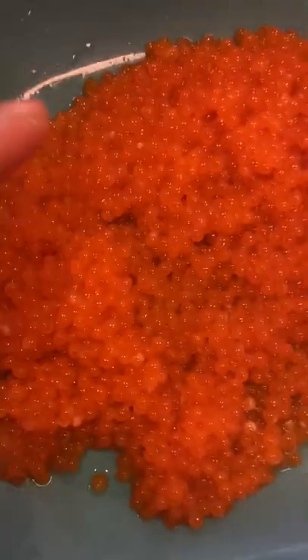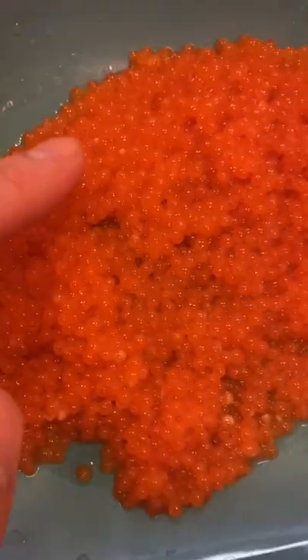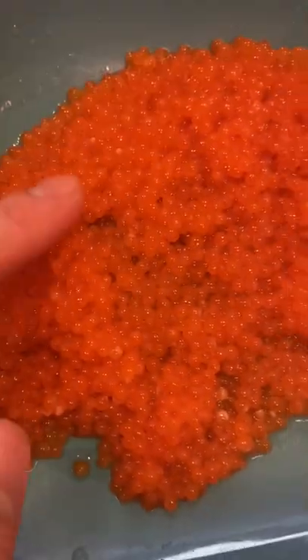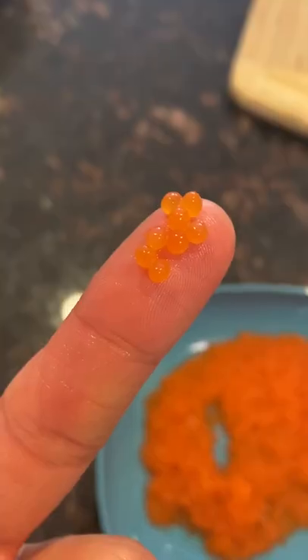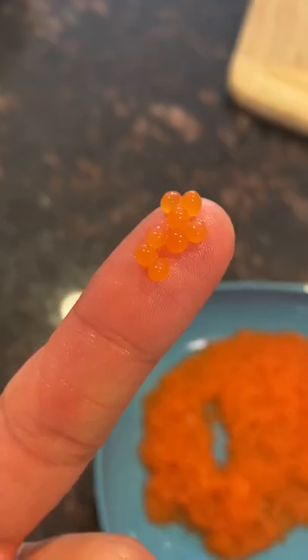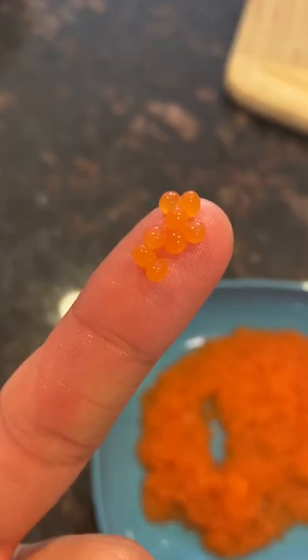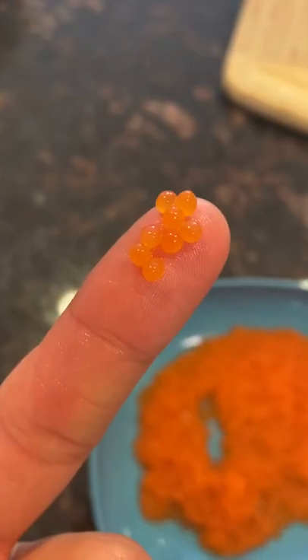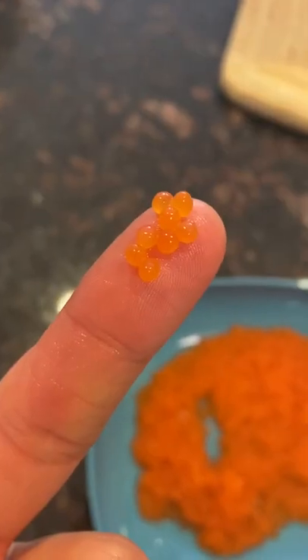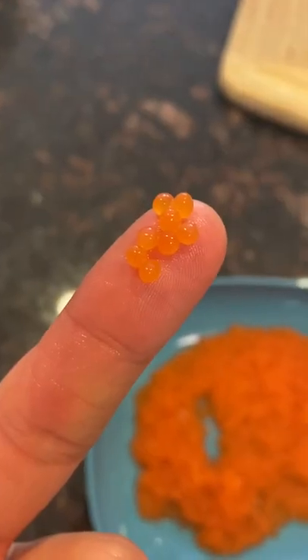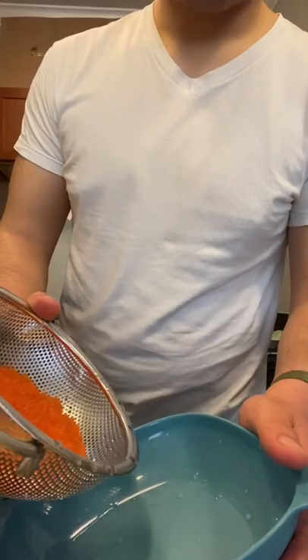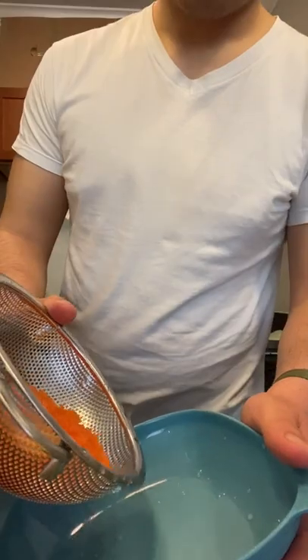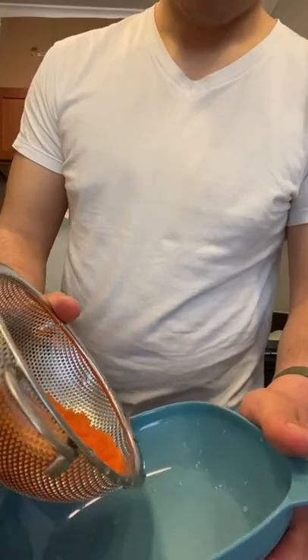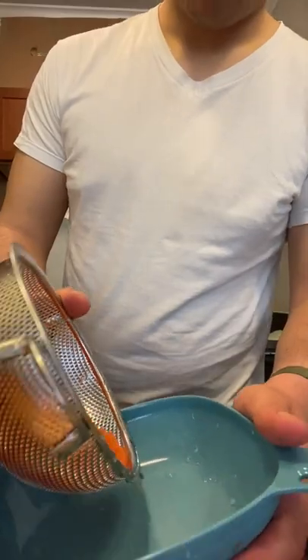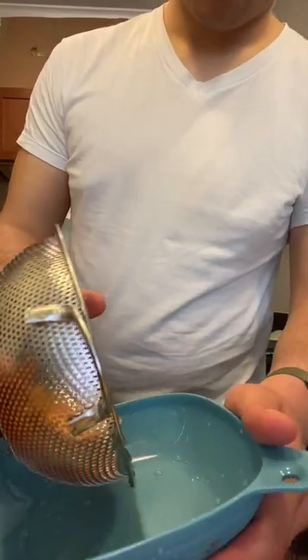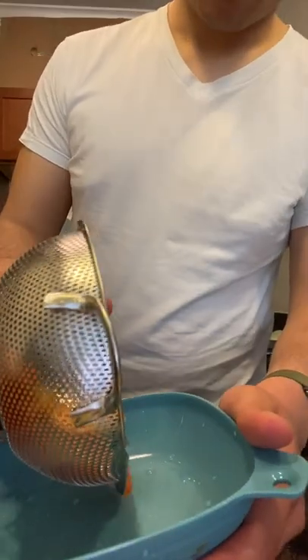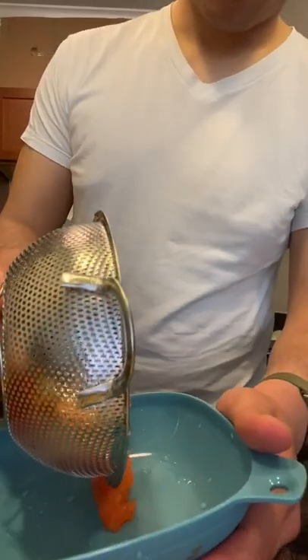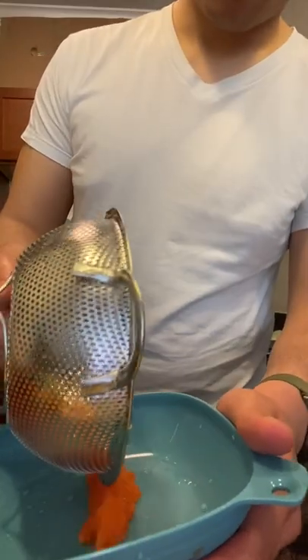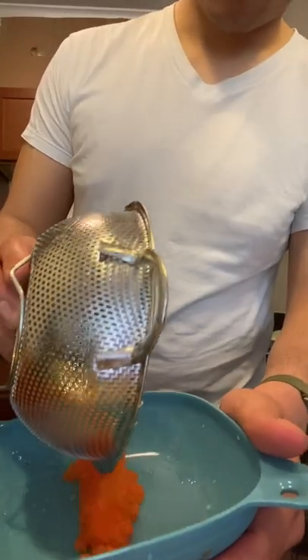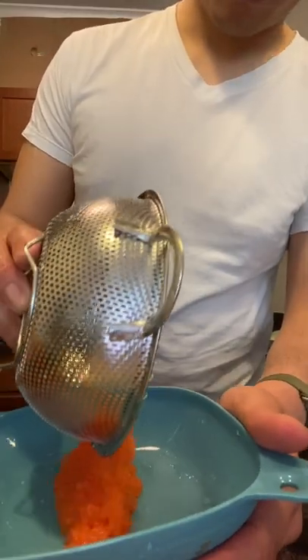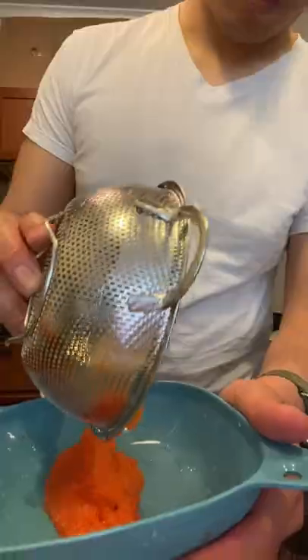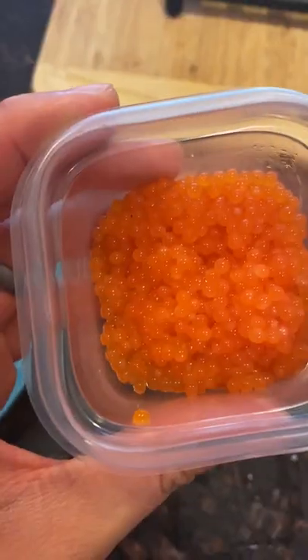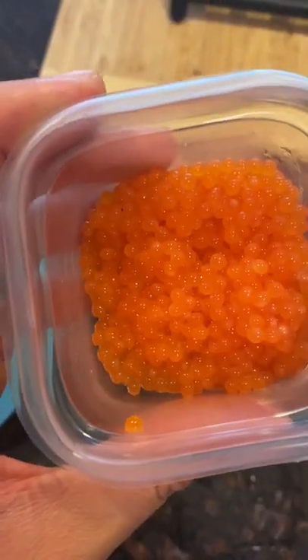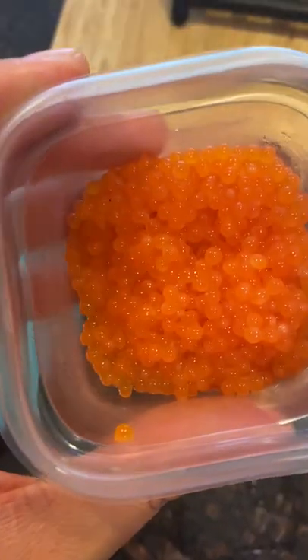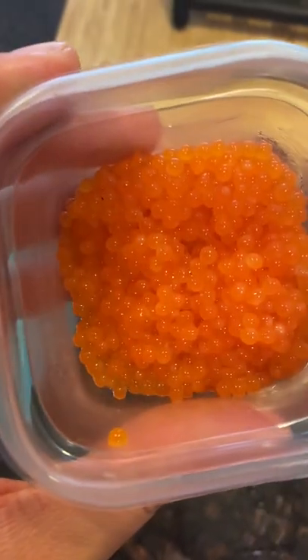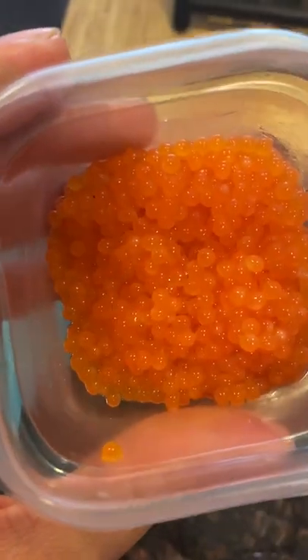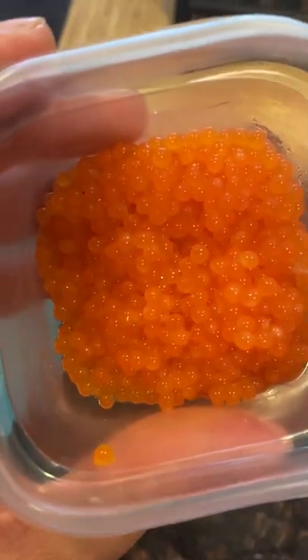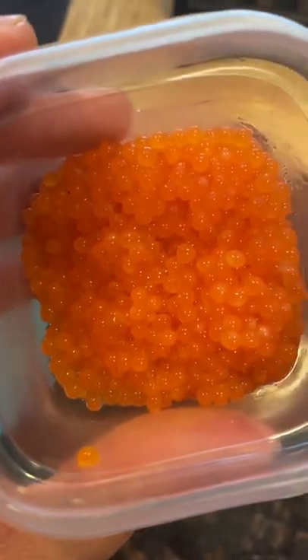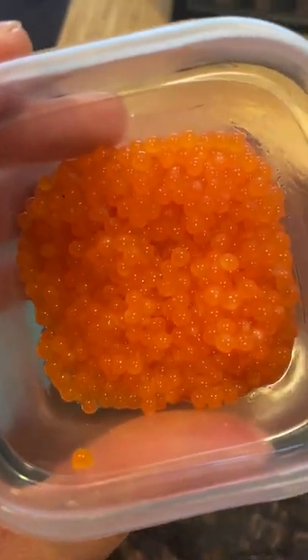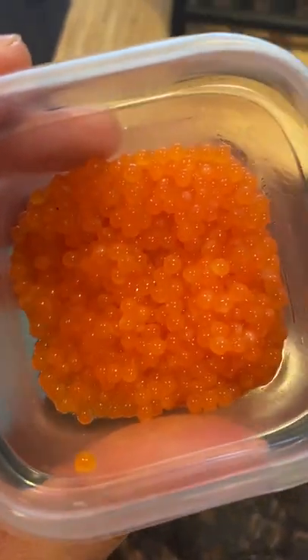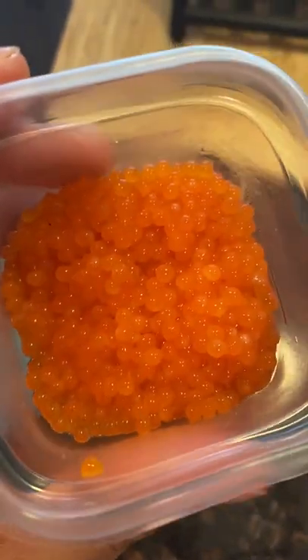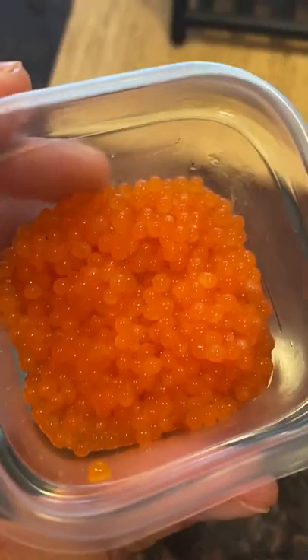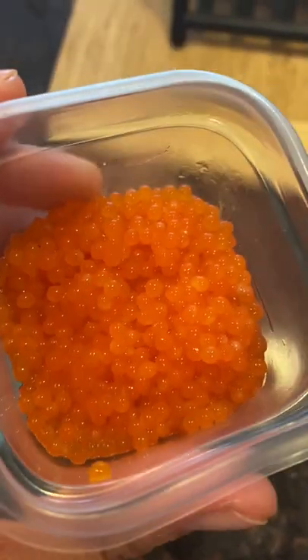Look at that beauty — just like a restaurant, am I right? Next, wash and separate into two batches. The first I'm gonna do just salt and cure it to eat it like caviar.